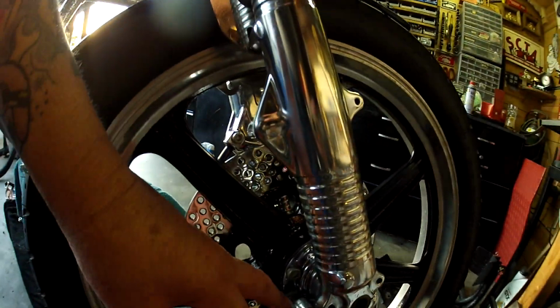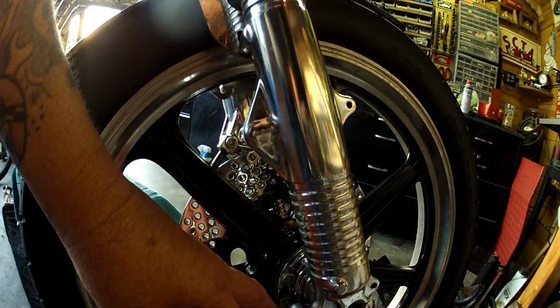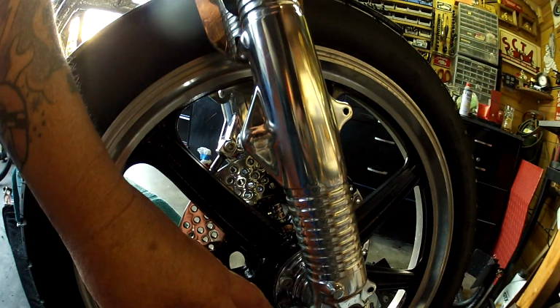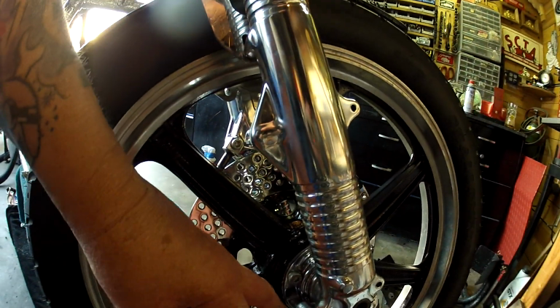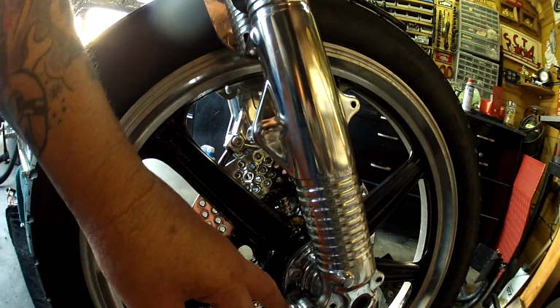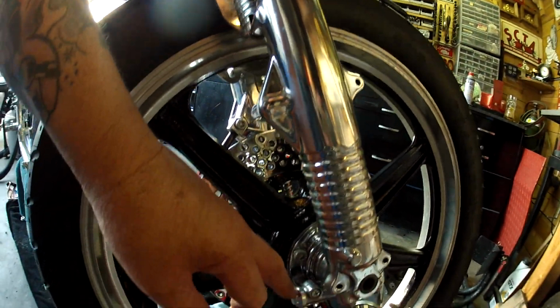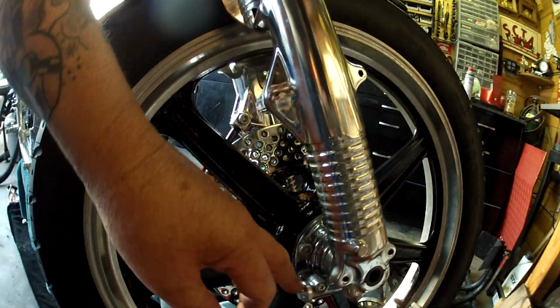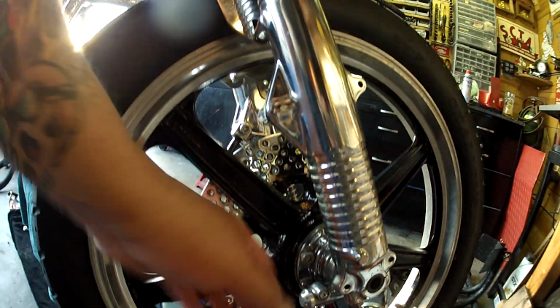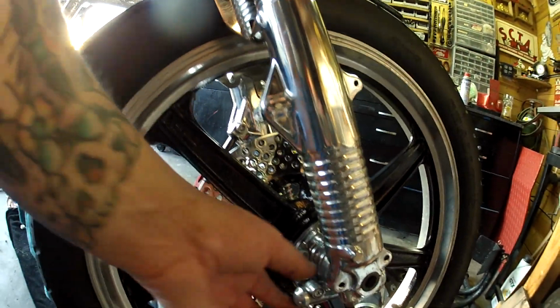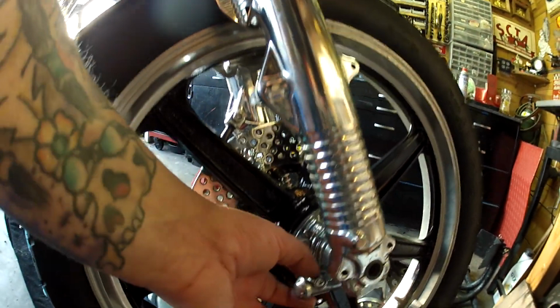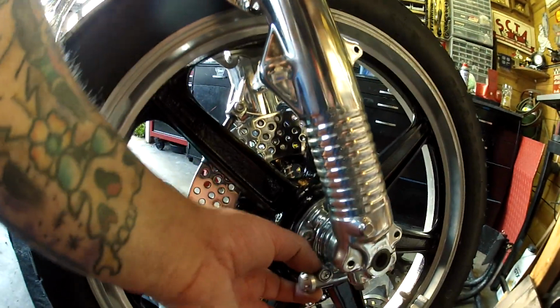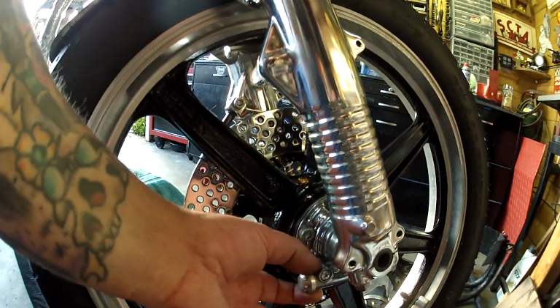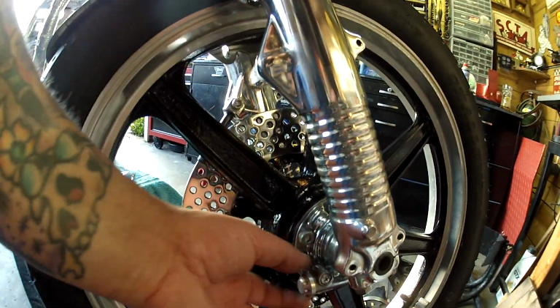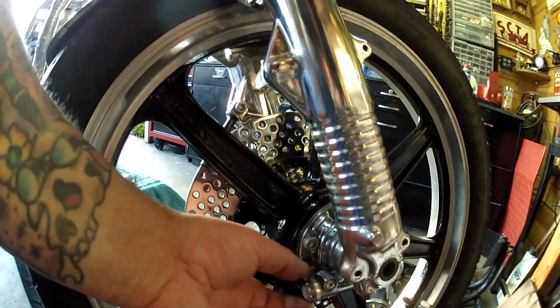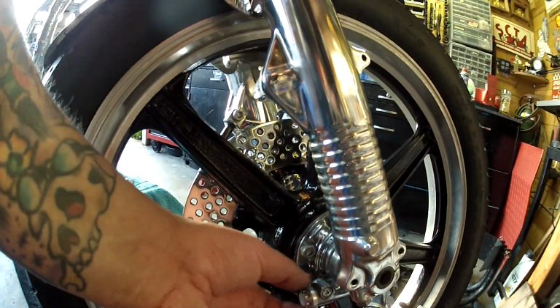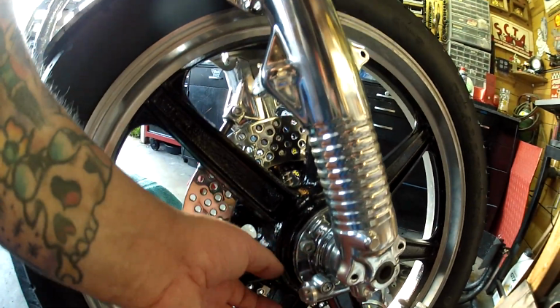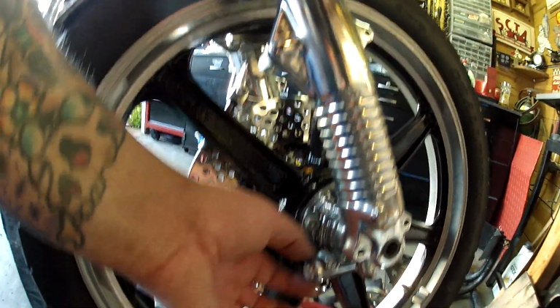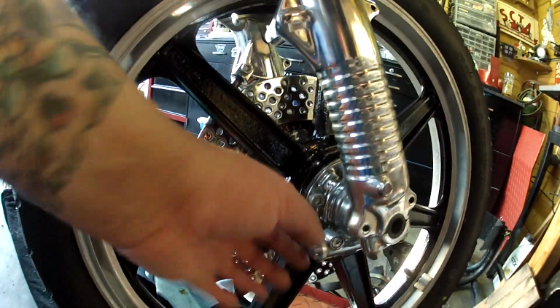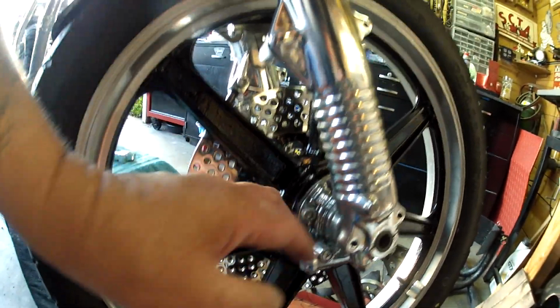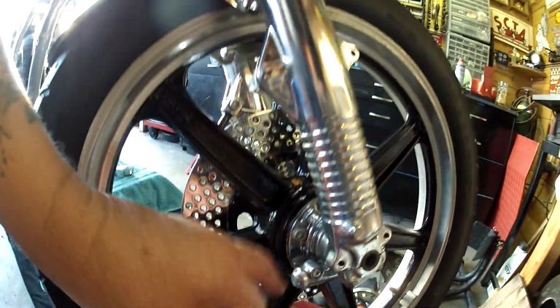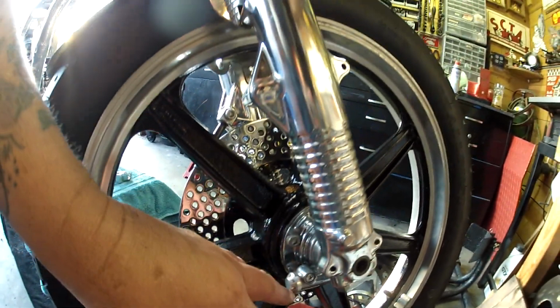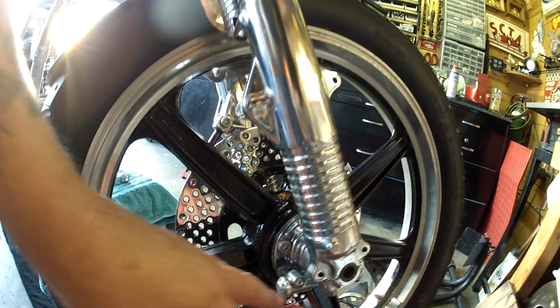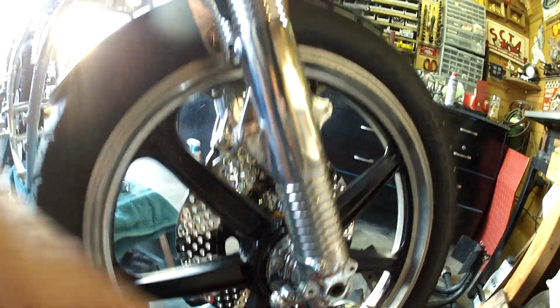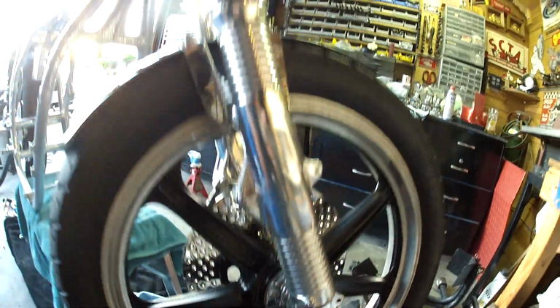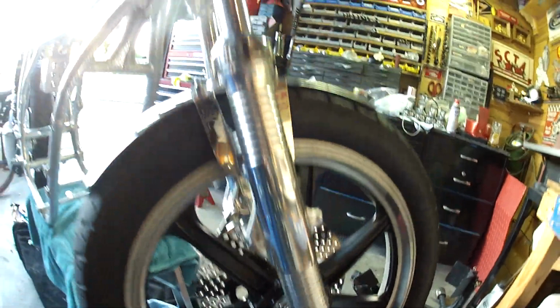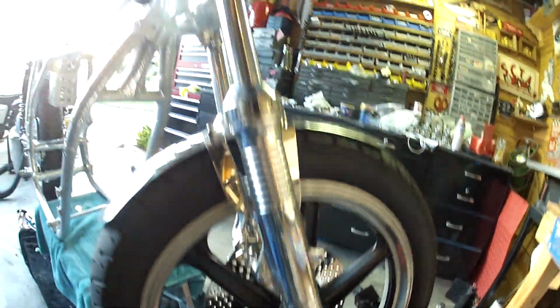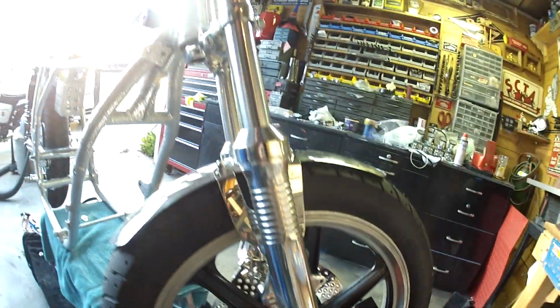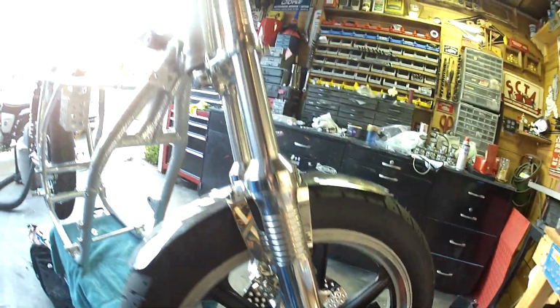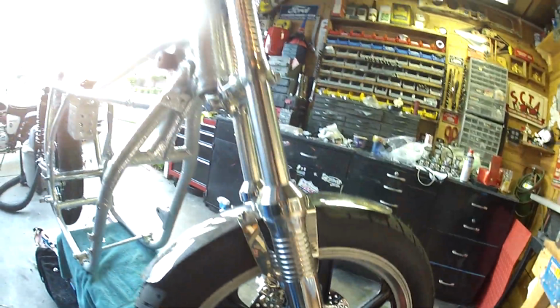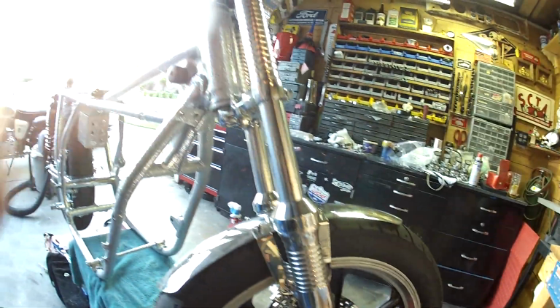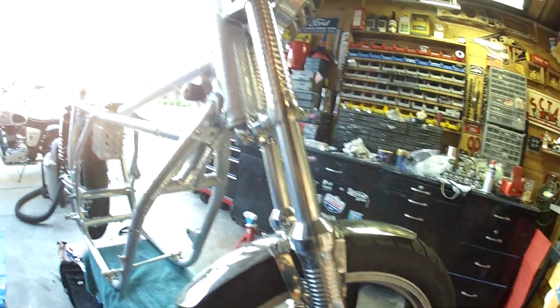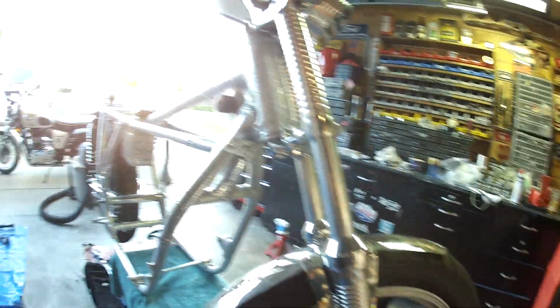Blanked off the speedo cable drive because I want to keep that there anyway, but blanked it off because this doesn't need a cable.